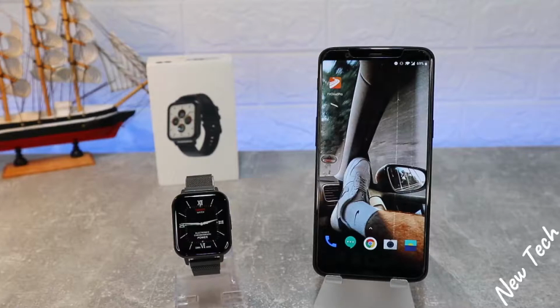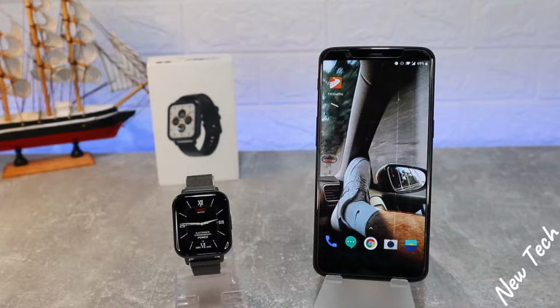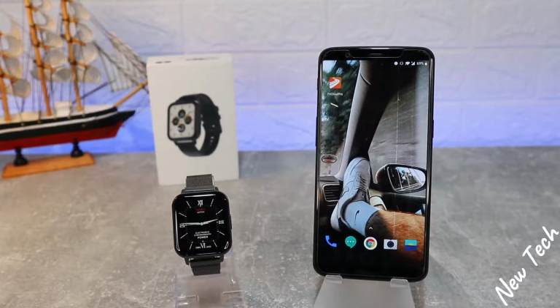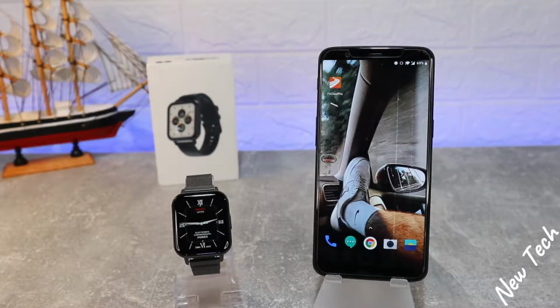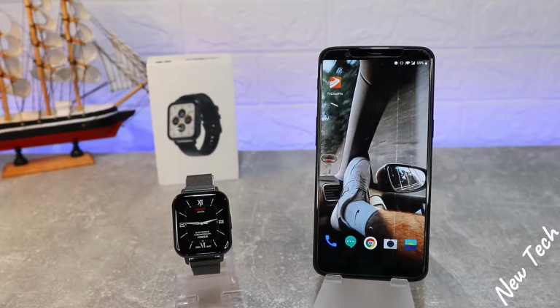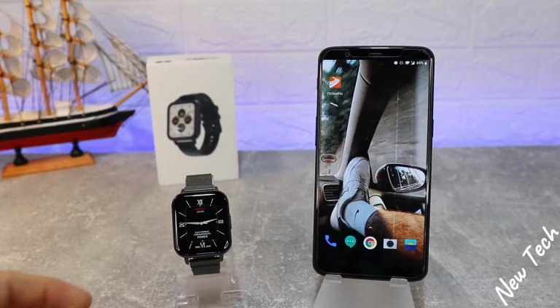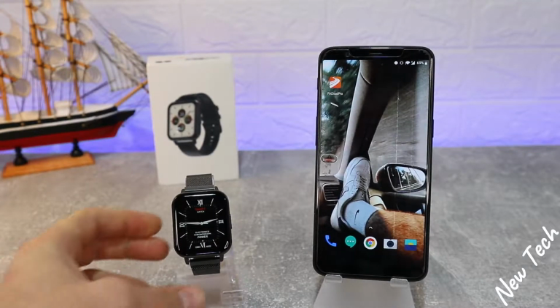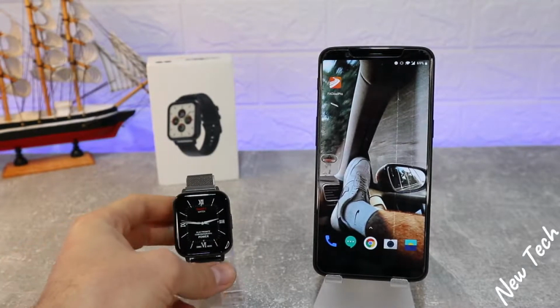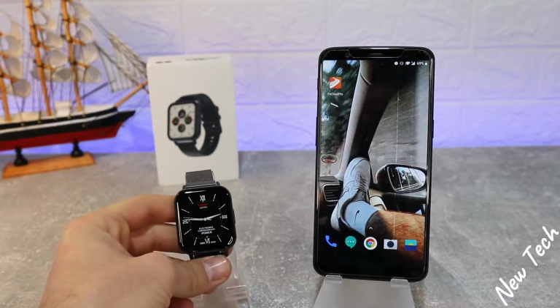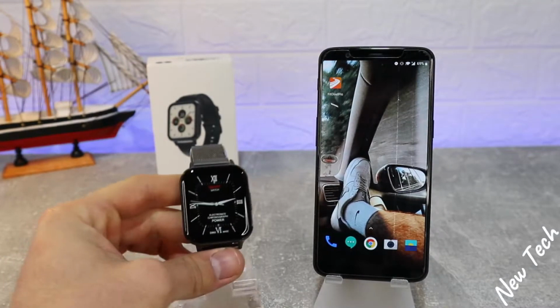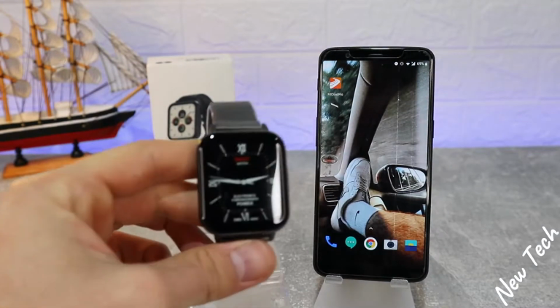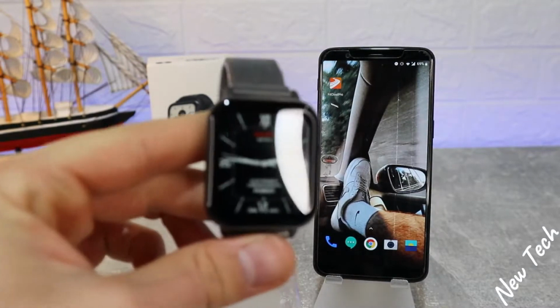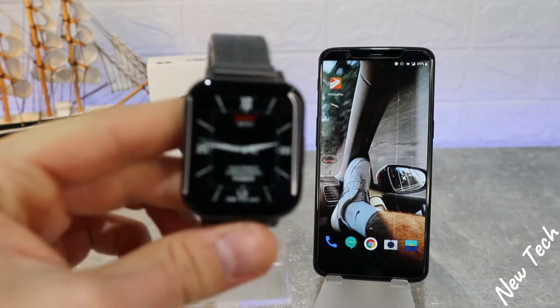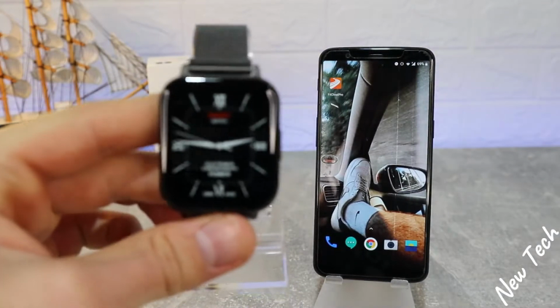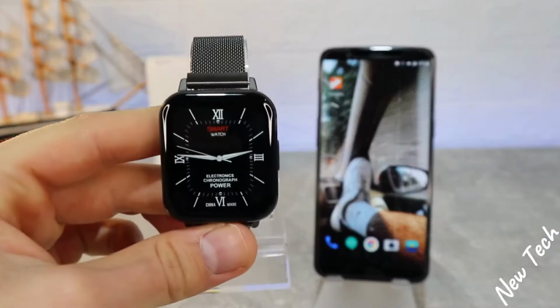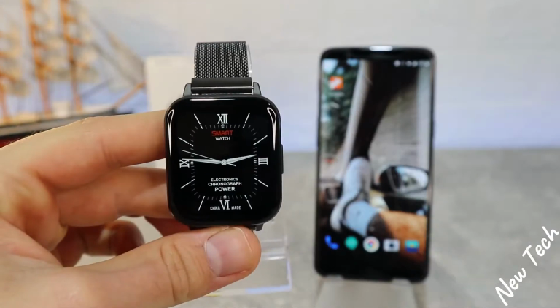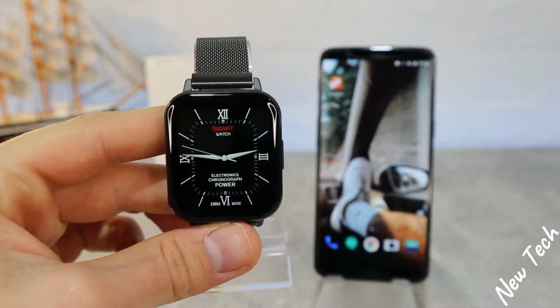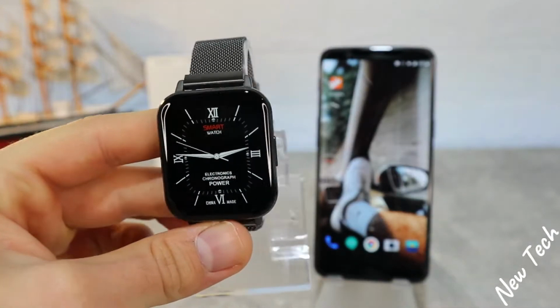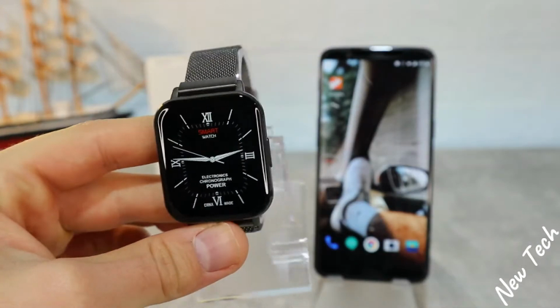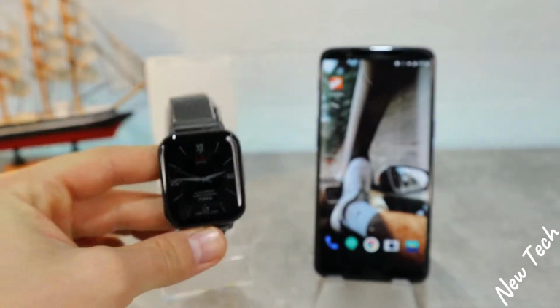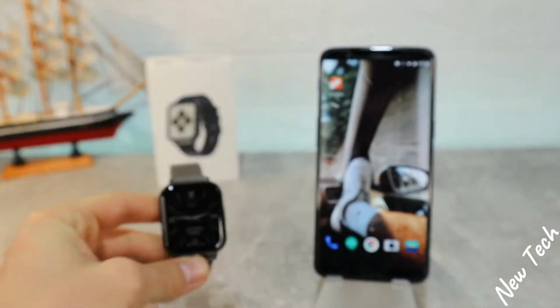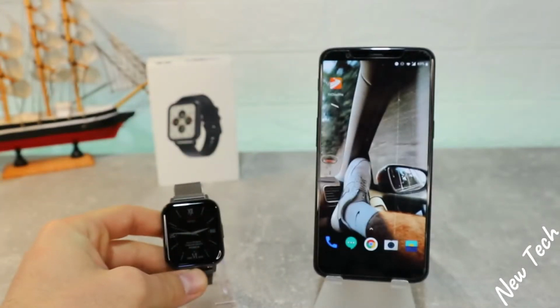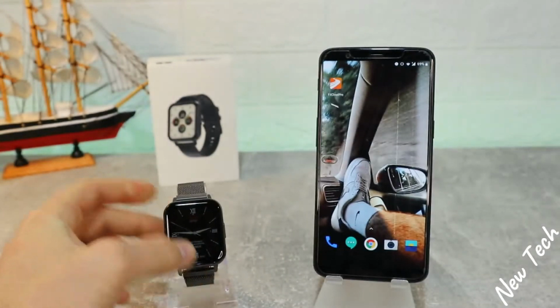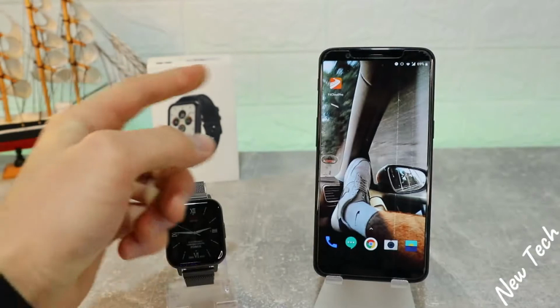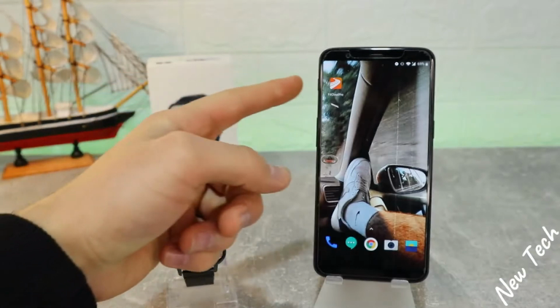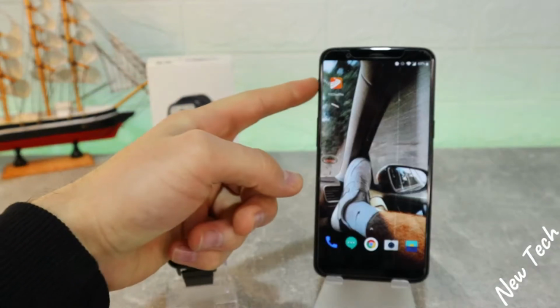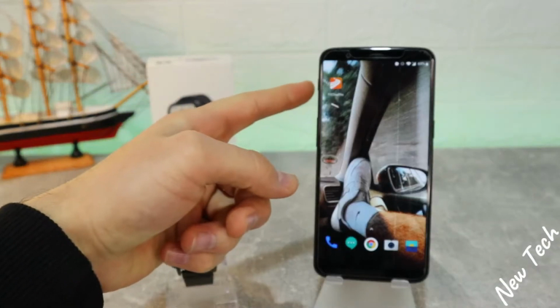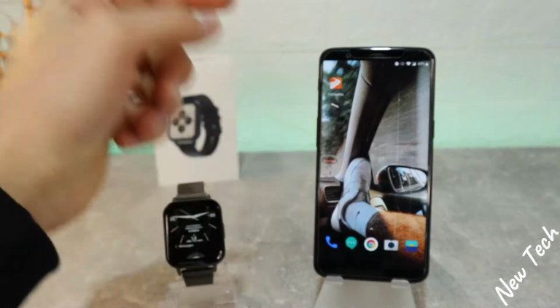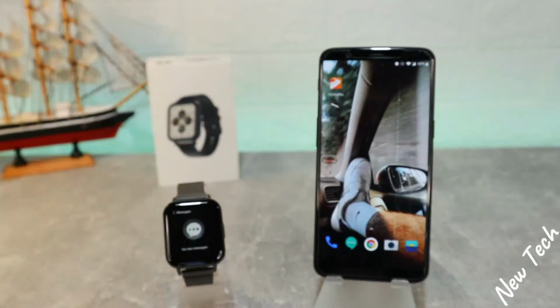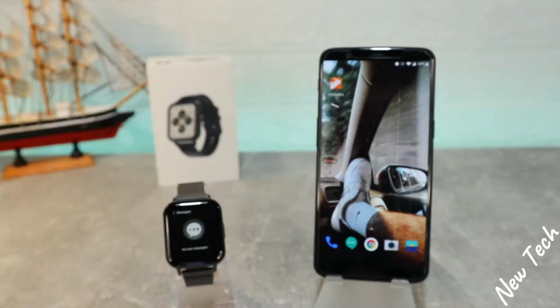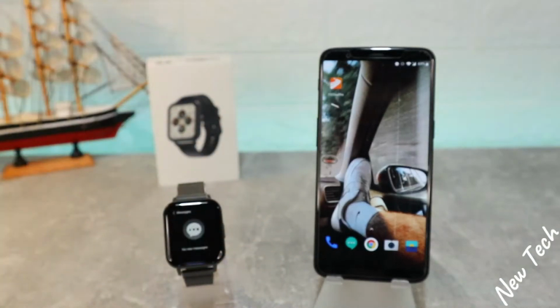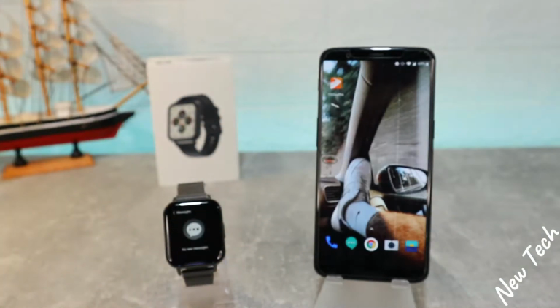Hello everyone and welcome back to New Tech Today. We're going to show you how to connect the DTX smartwatch with Android and the FitCloud Pro app.